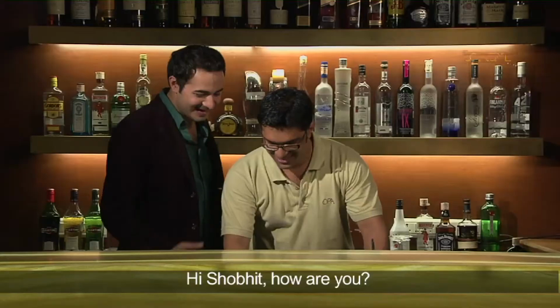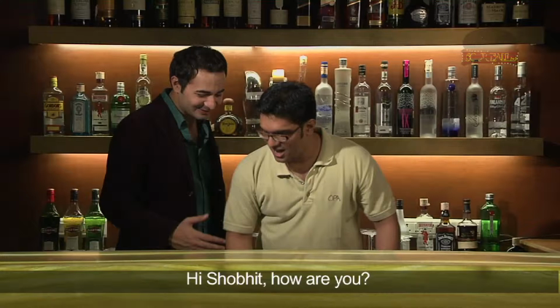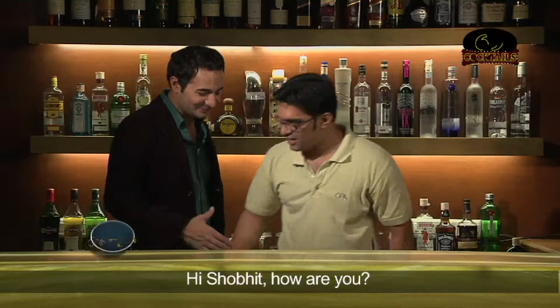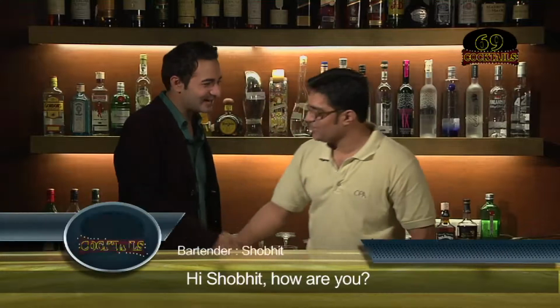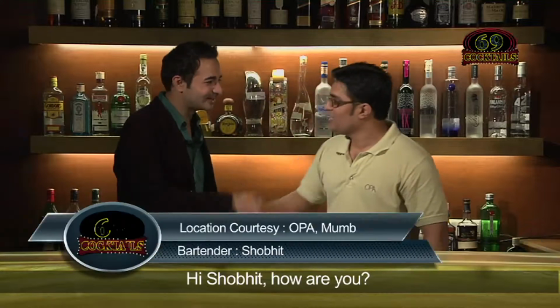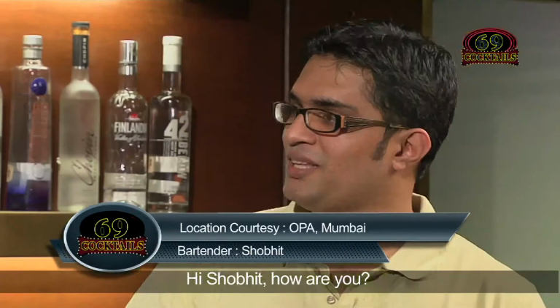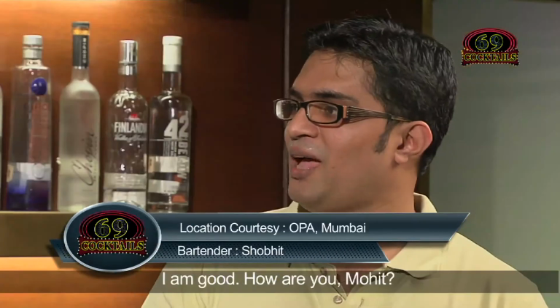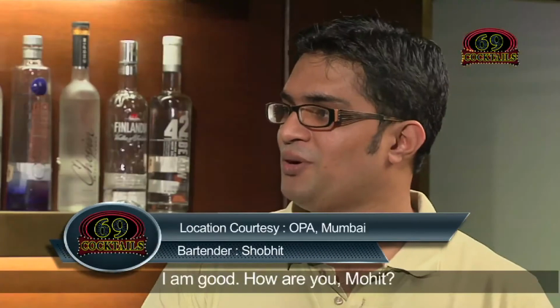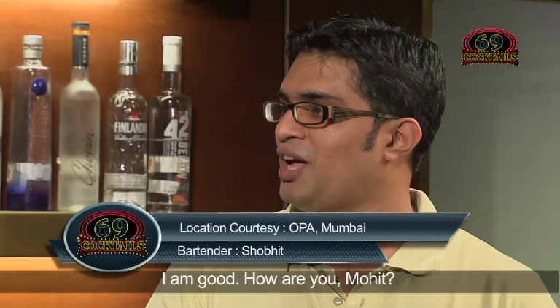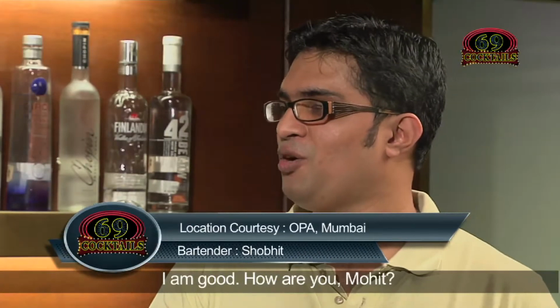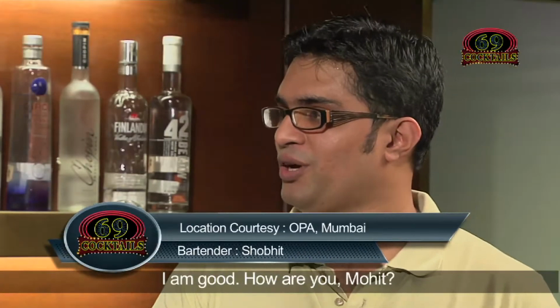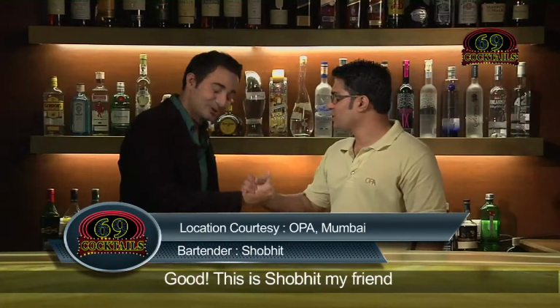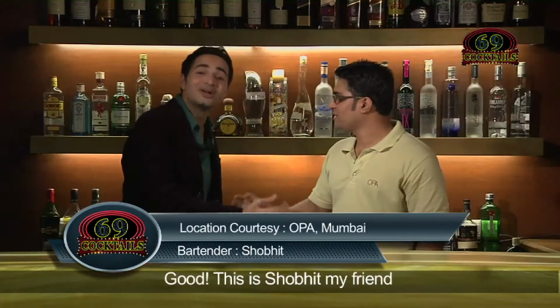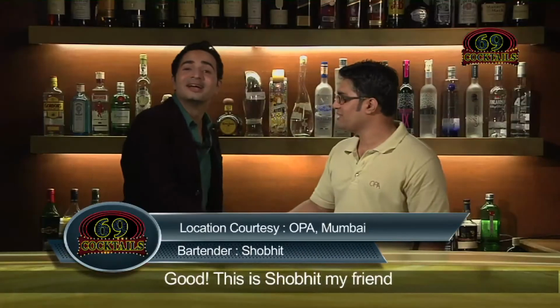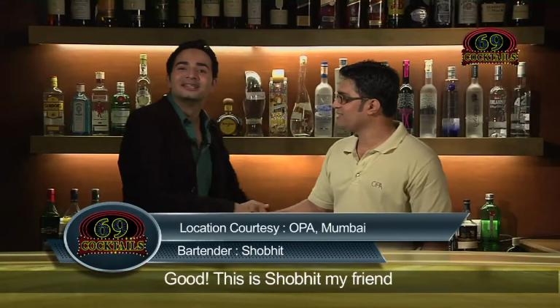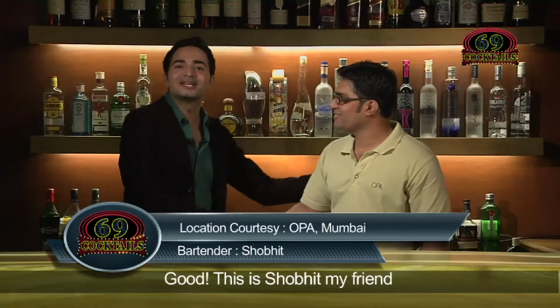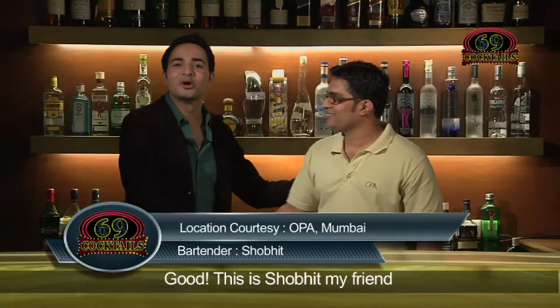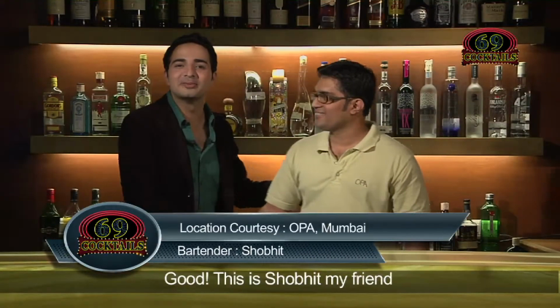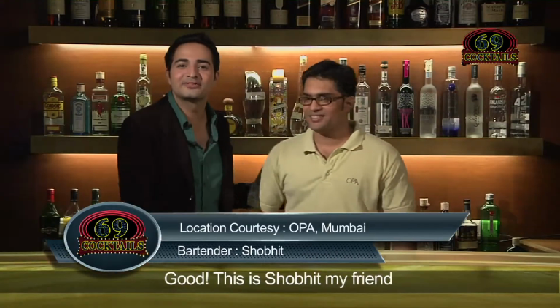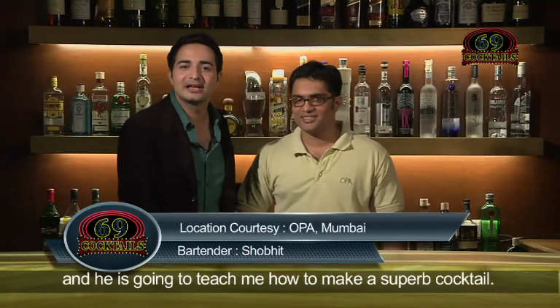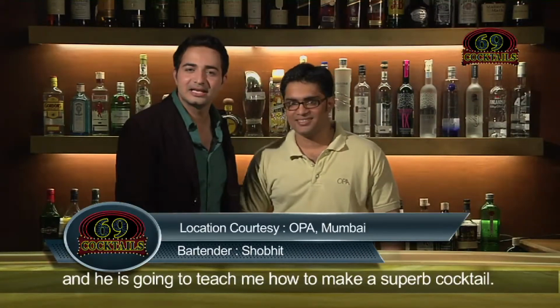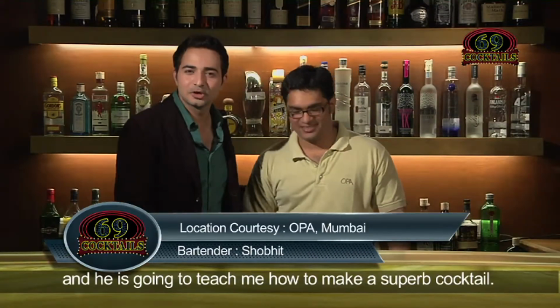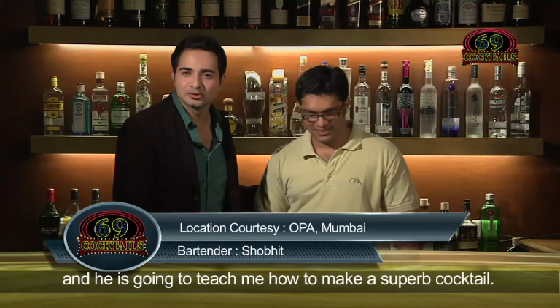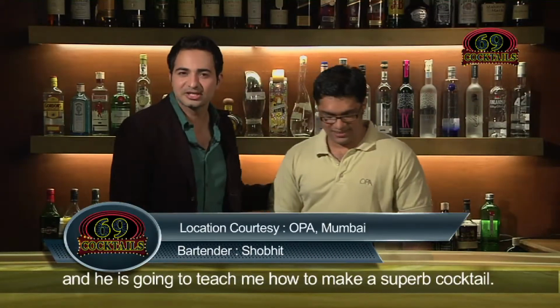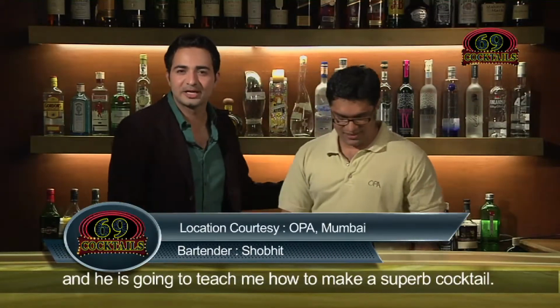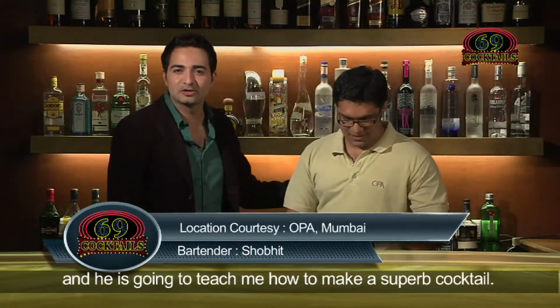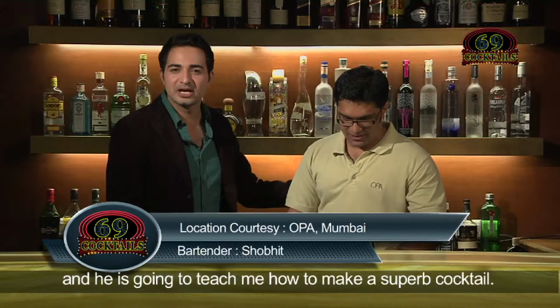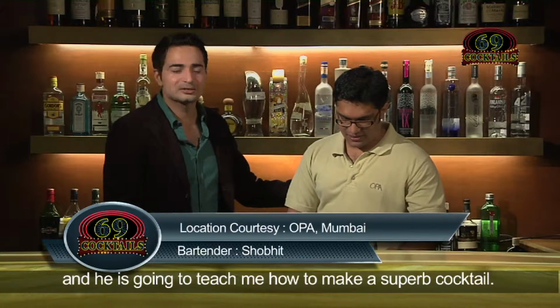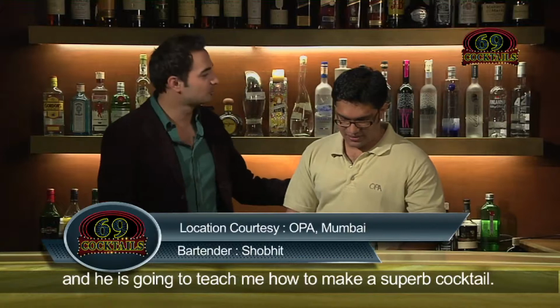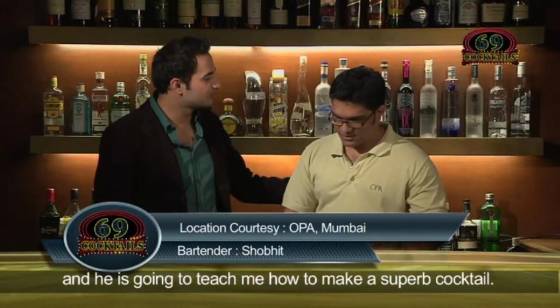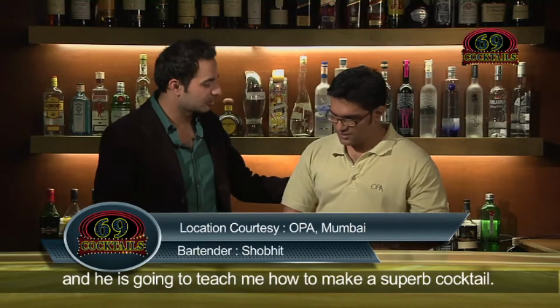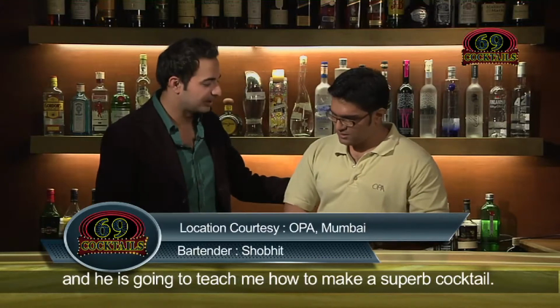Hi Shobit, how are you? I'm good, how are you Mohit? Good. This is Shobit, my friend, and he's going to teach me how to make a superb cocktail.